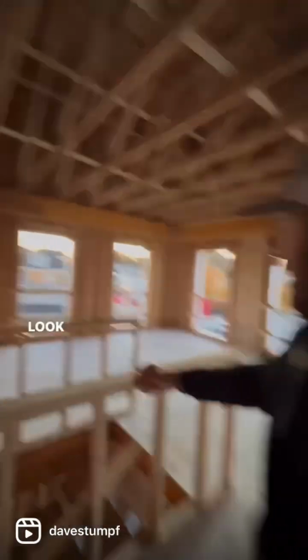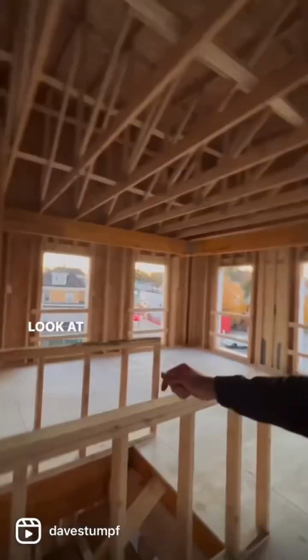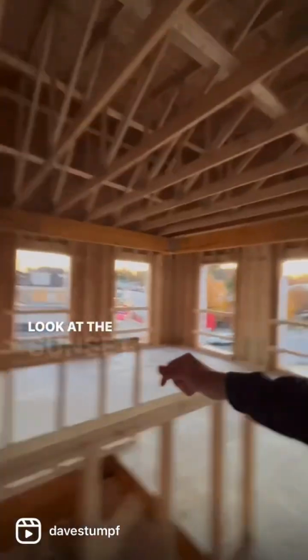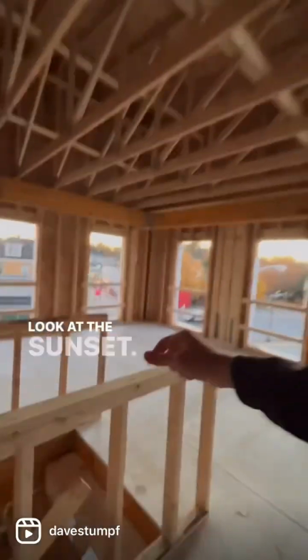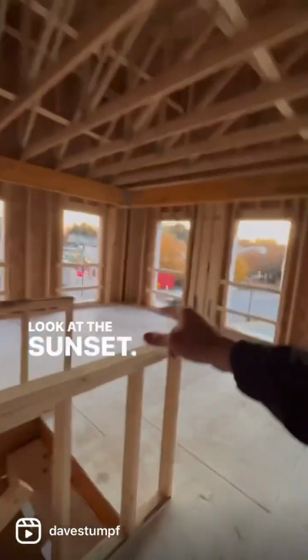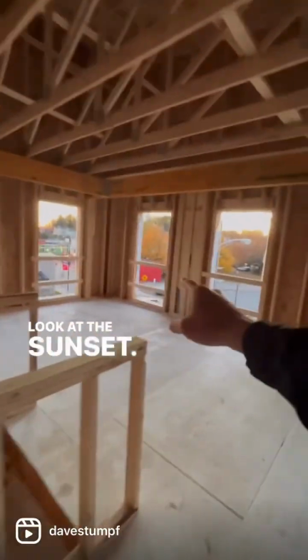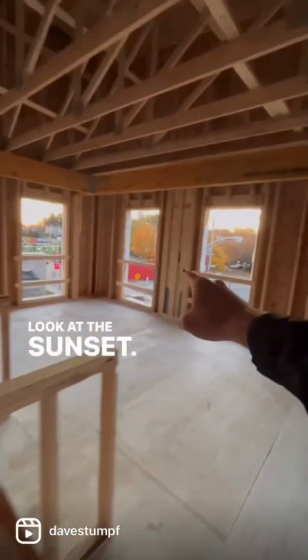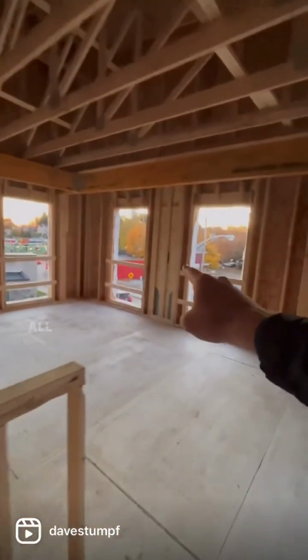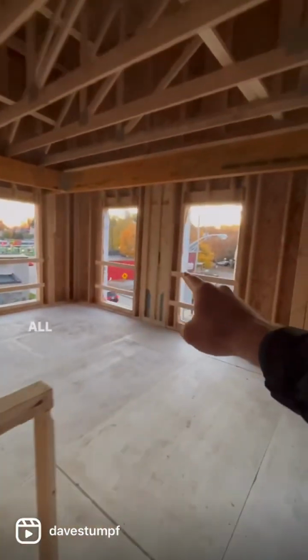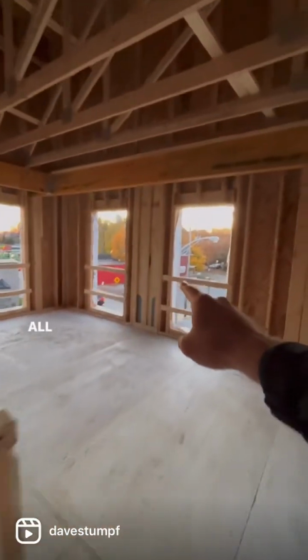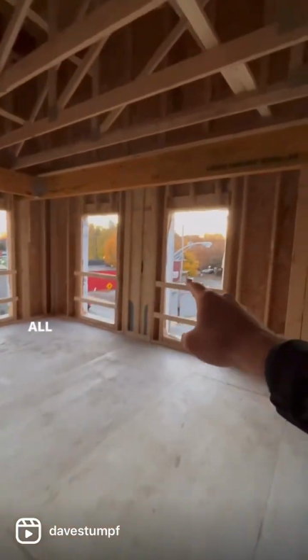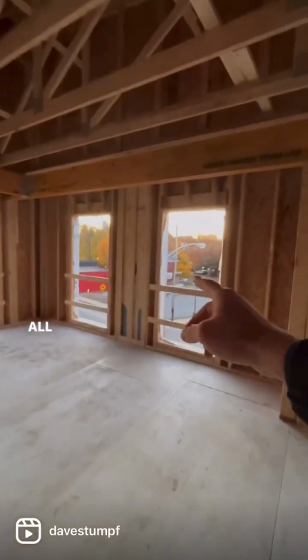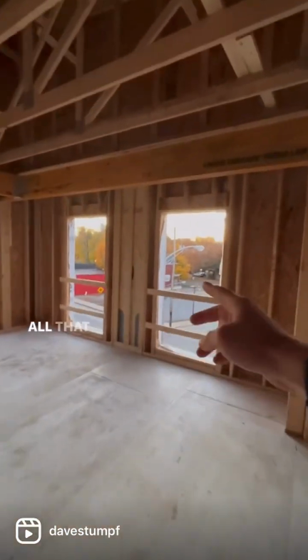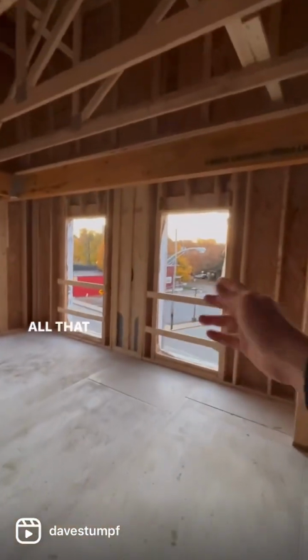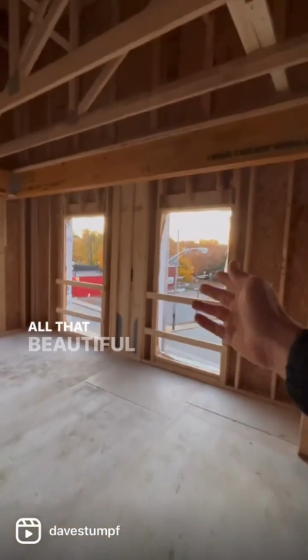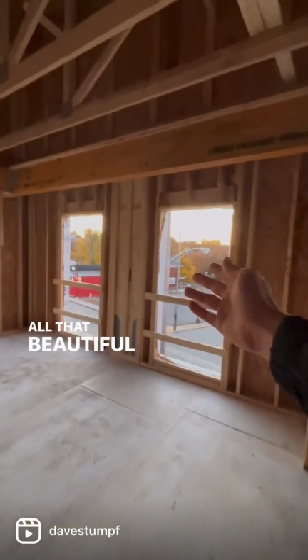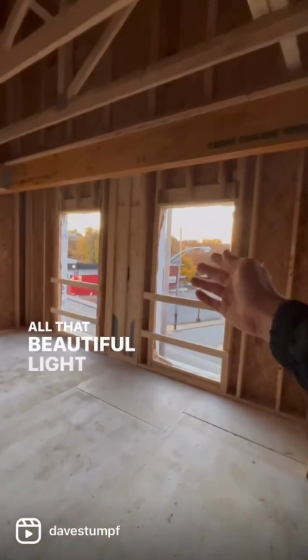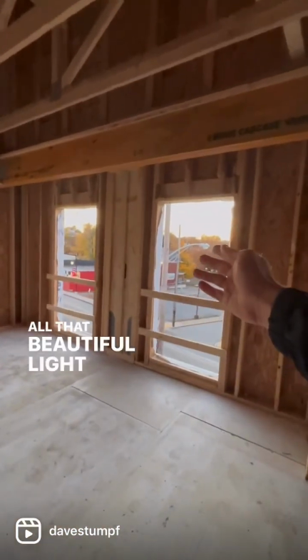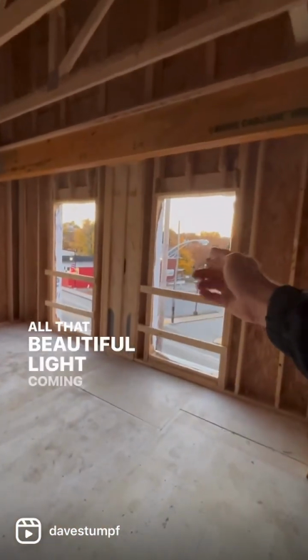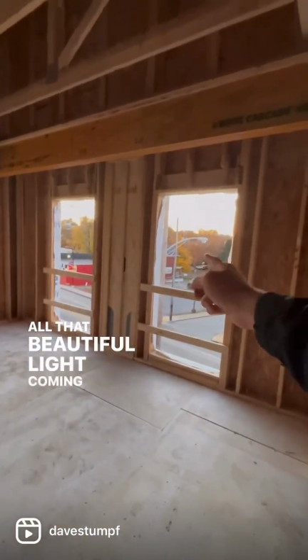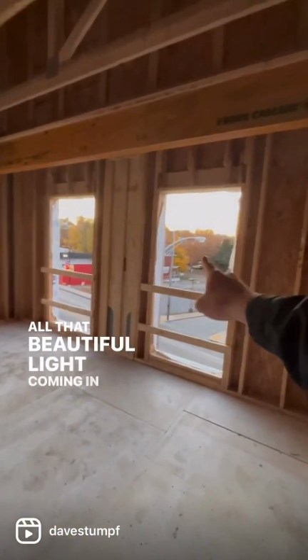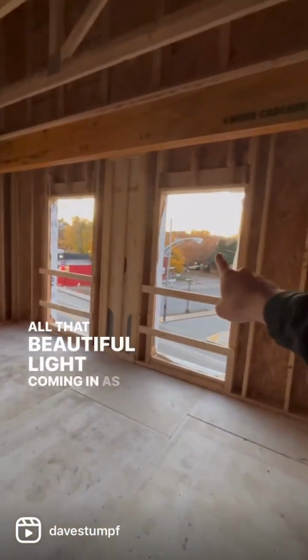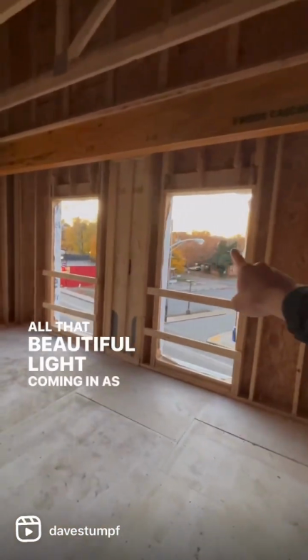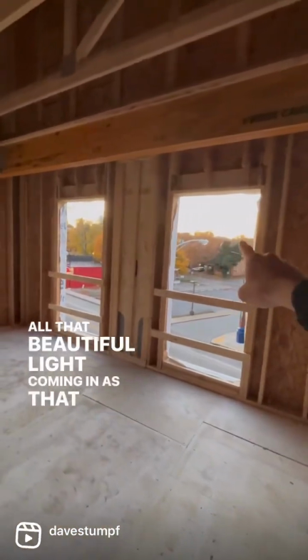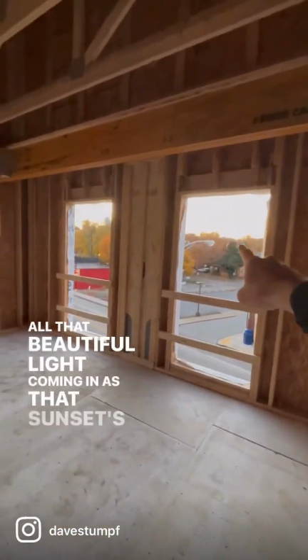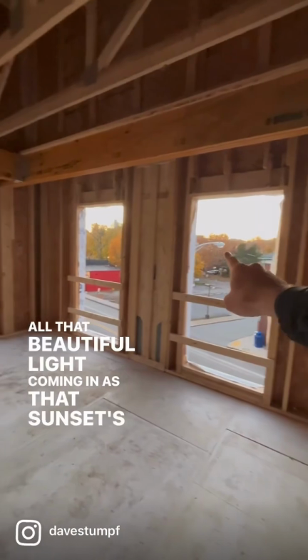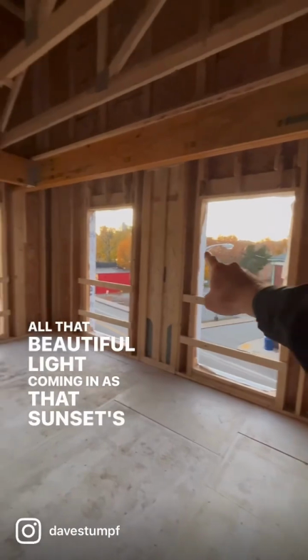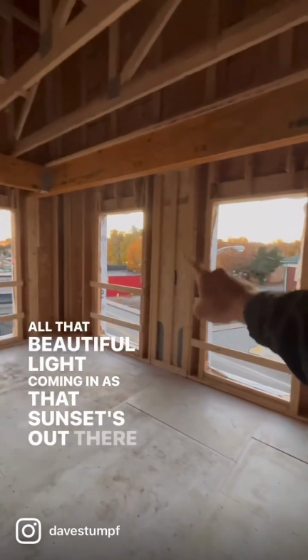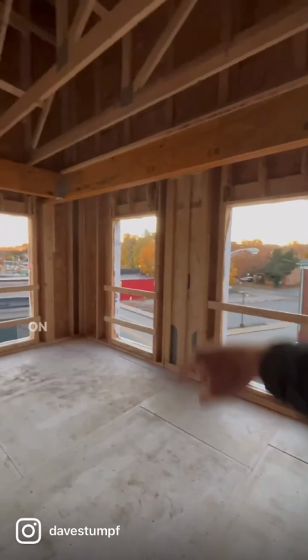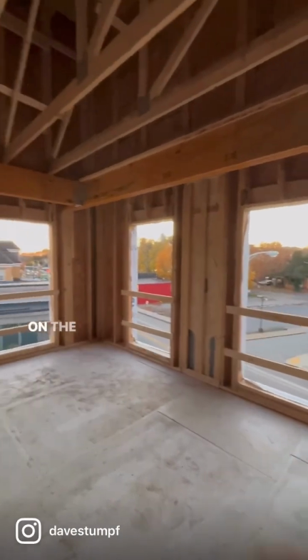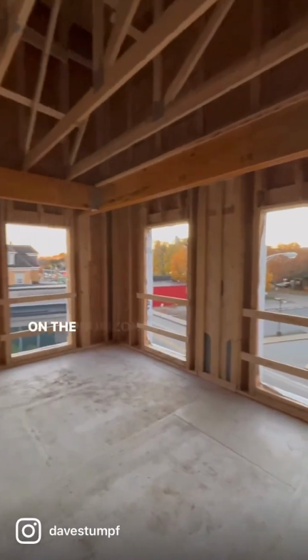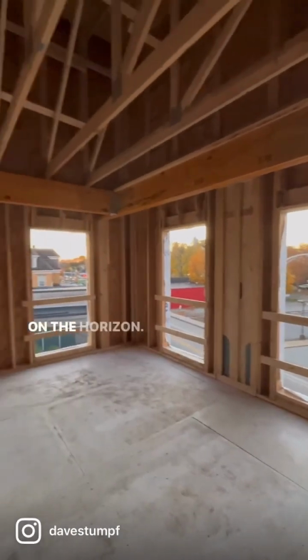Look at the sunset — all that beautiful light coming in as that sun sets out there on the horizon.